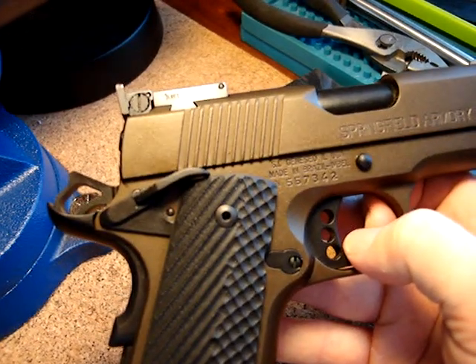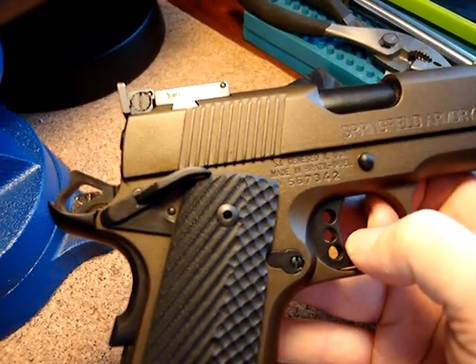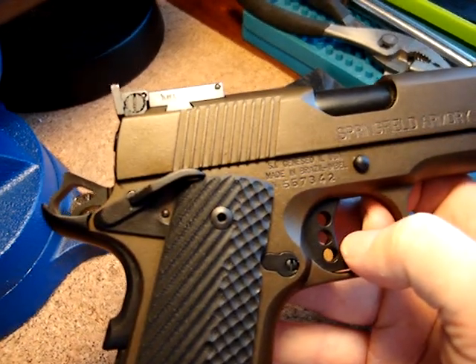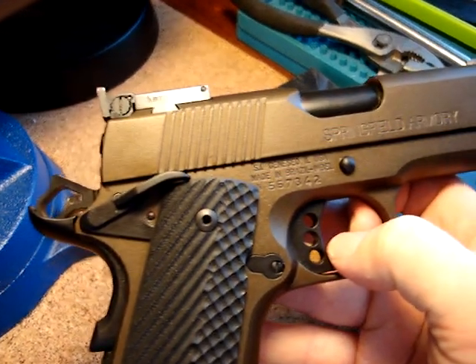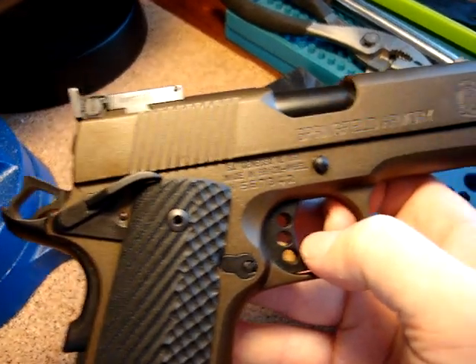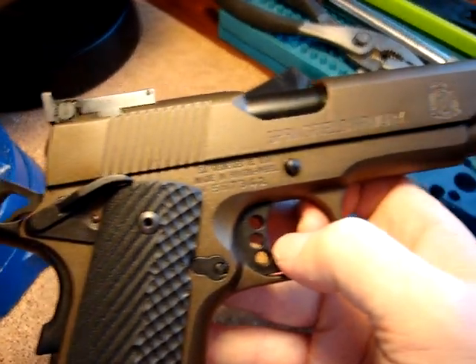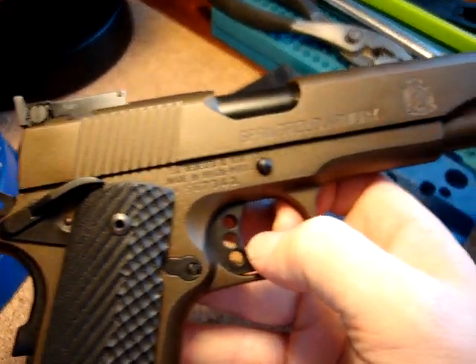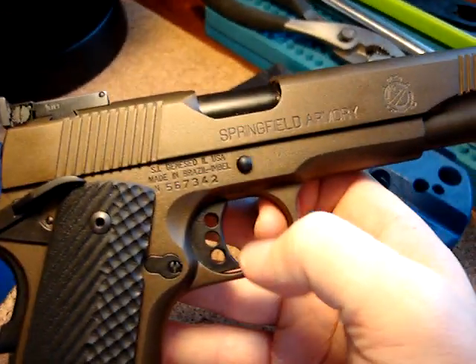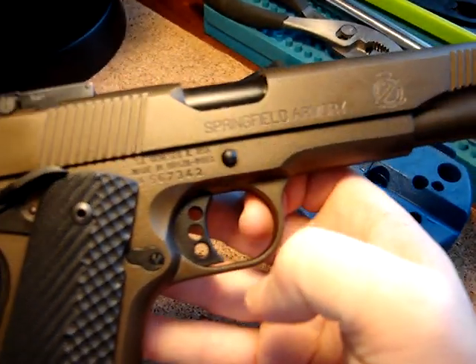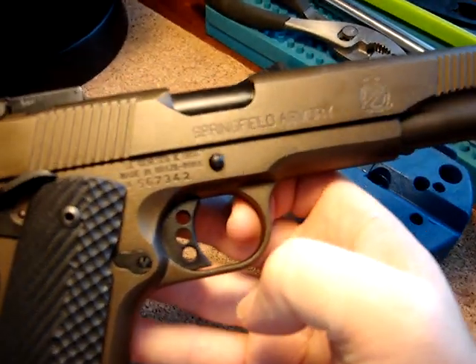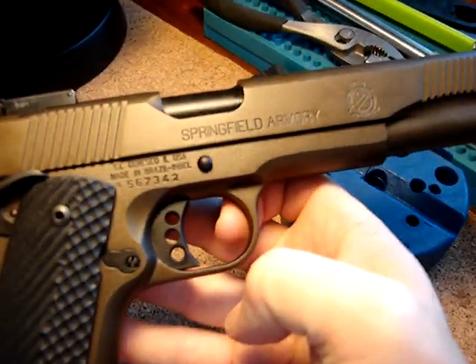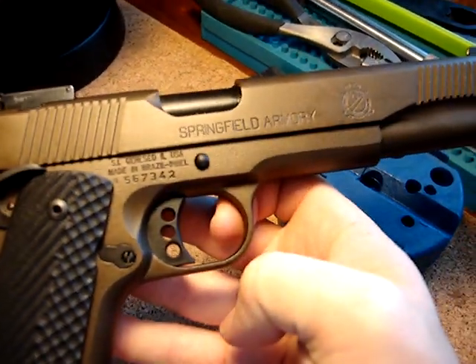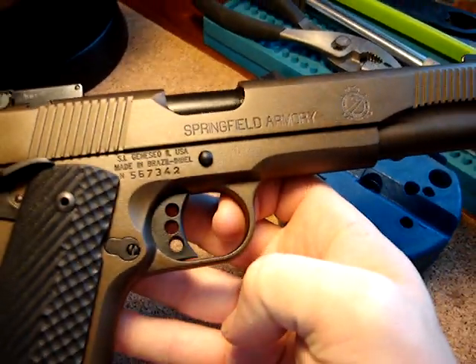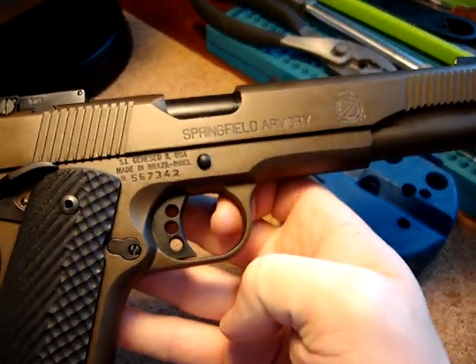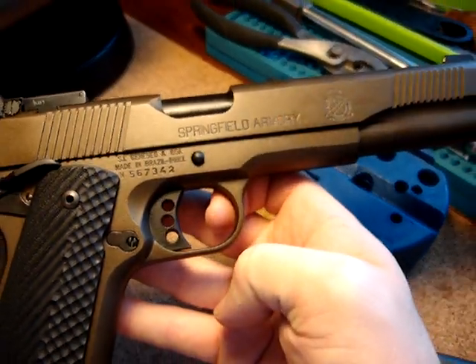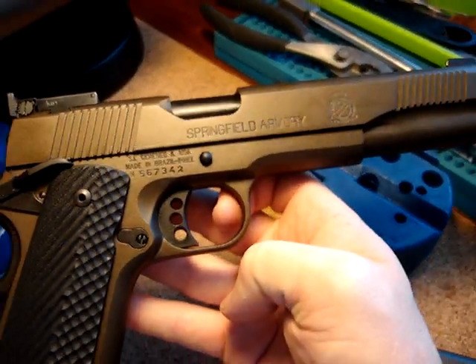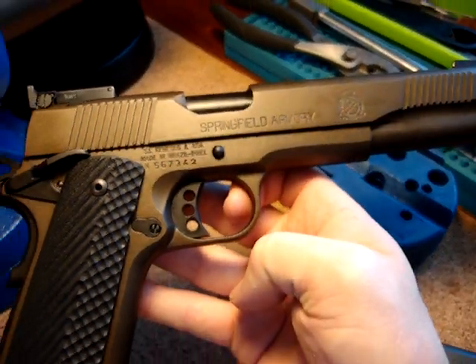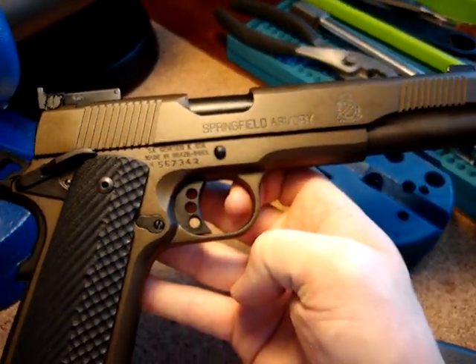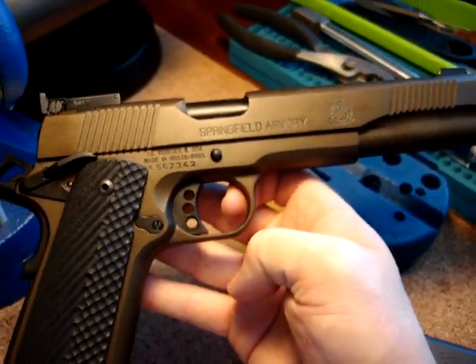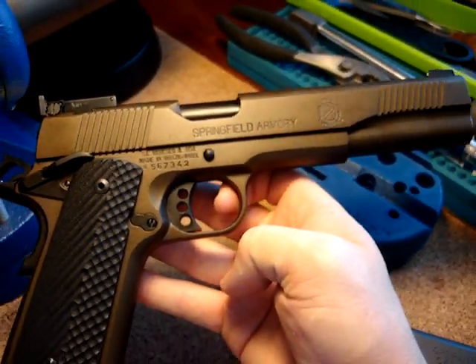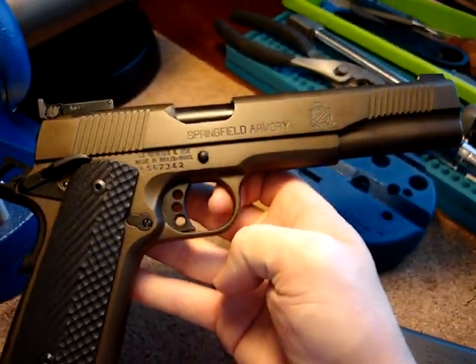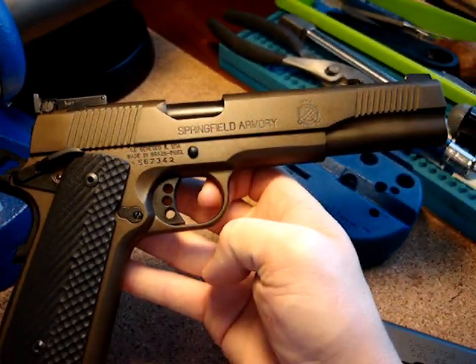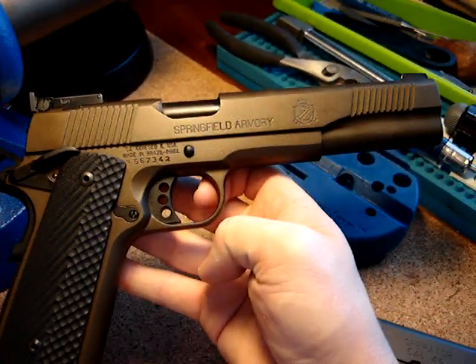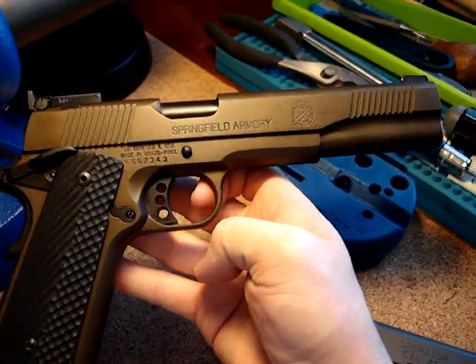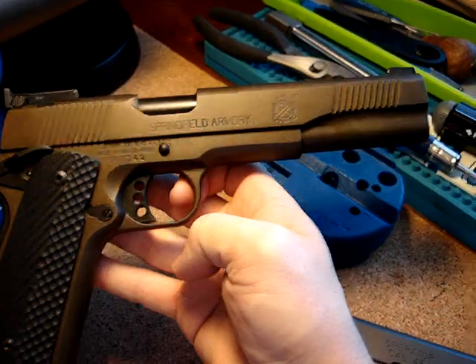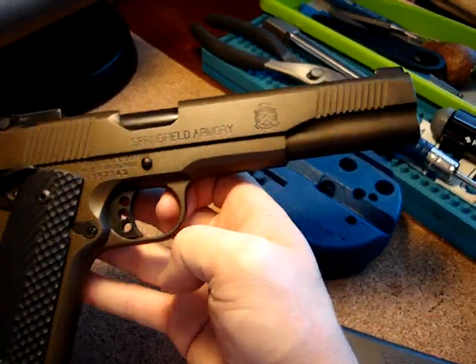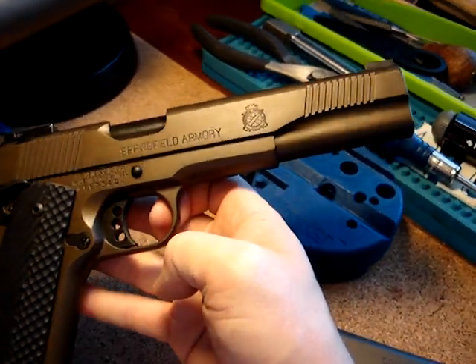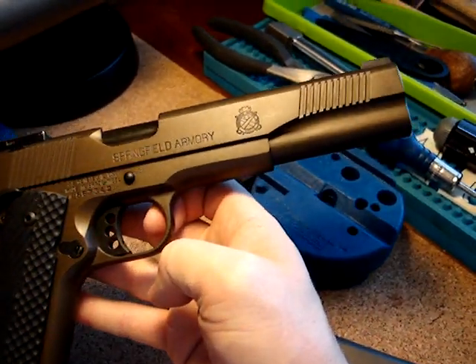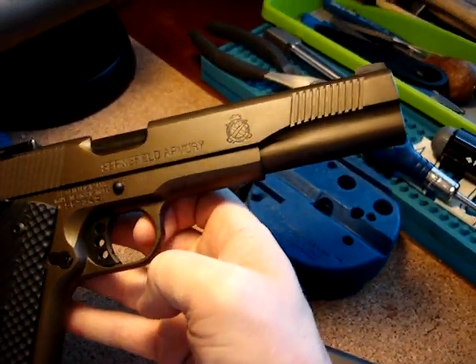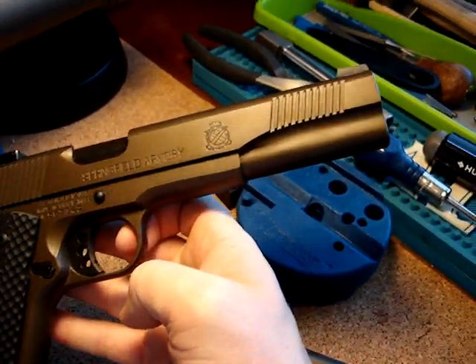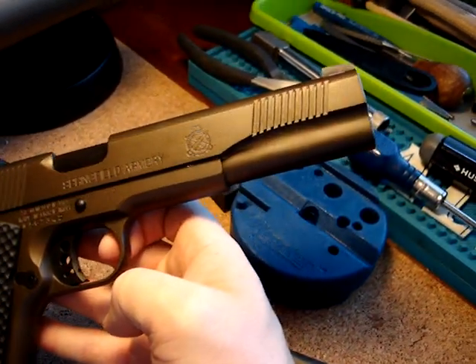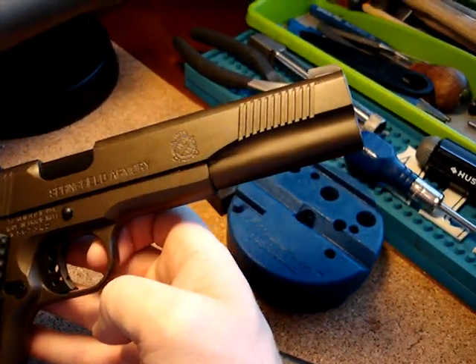But all in all, it turned out to be an awesome pistol, if I do say so.